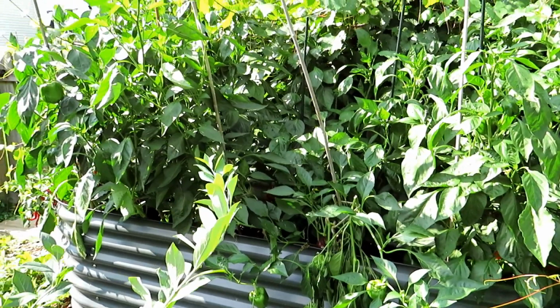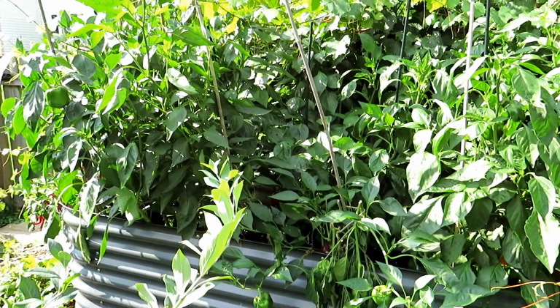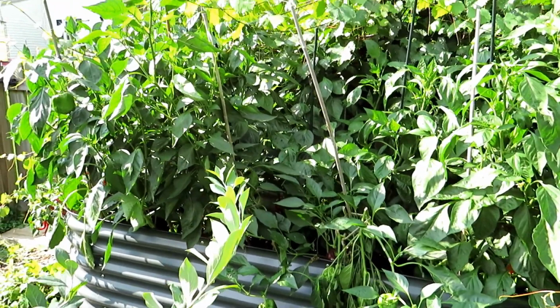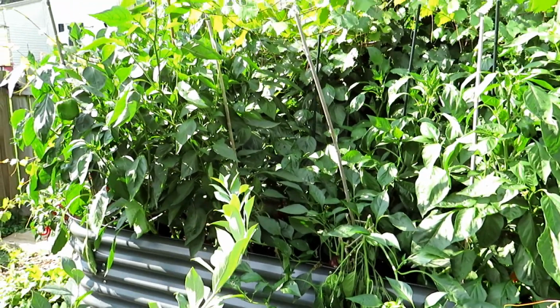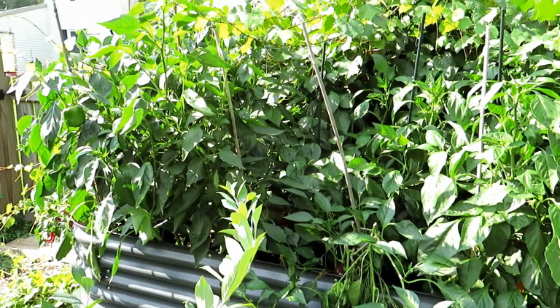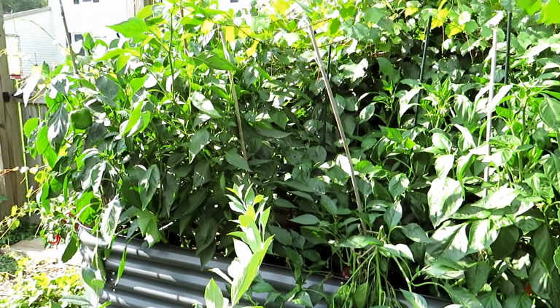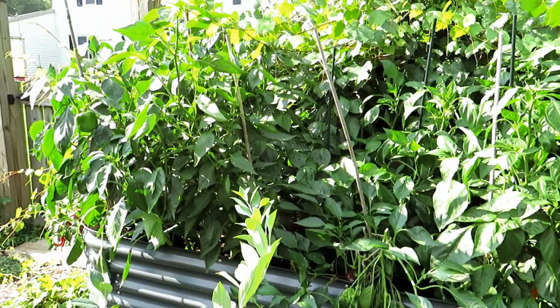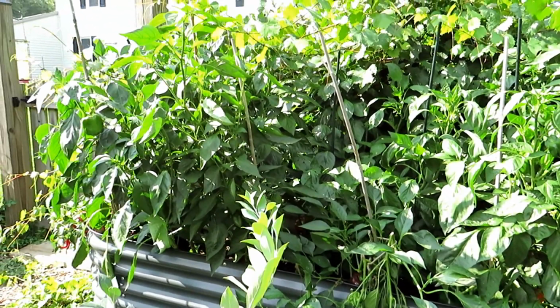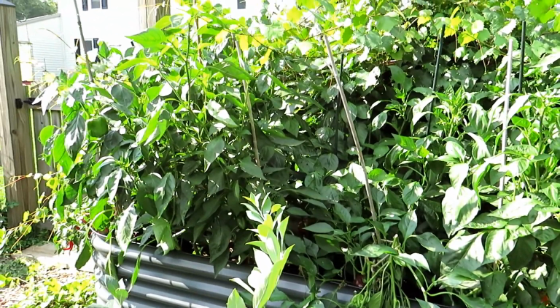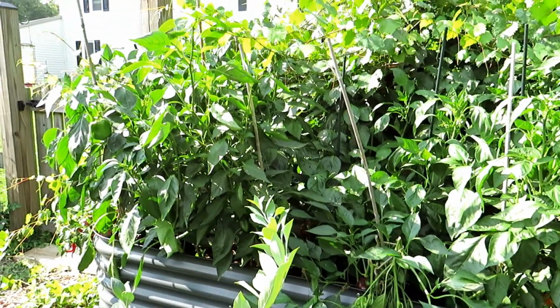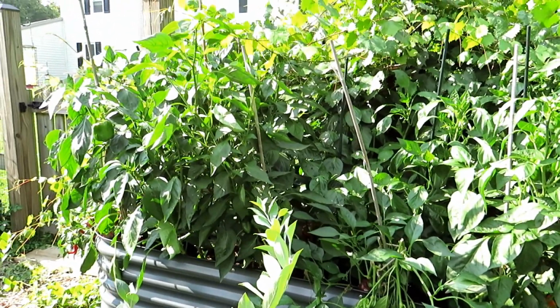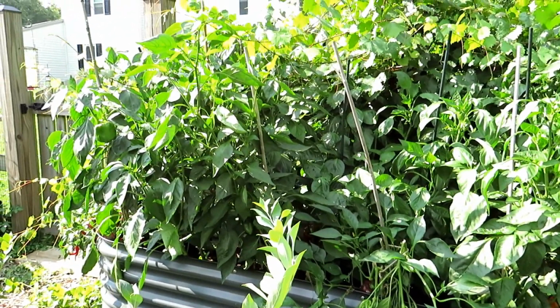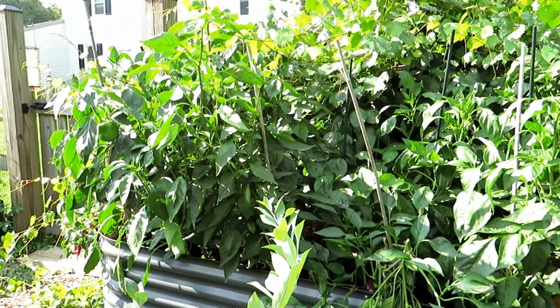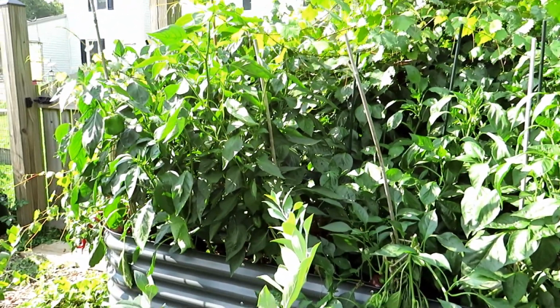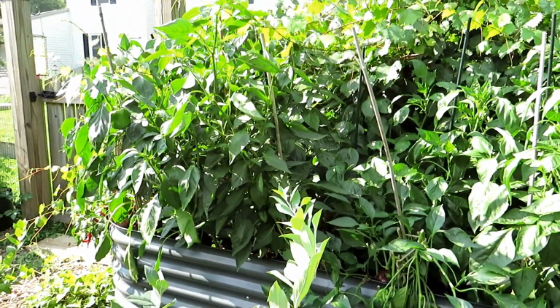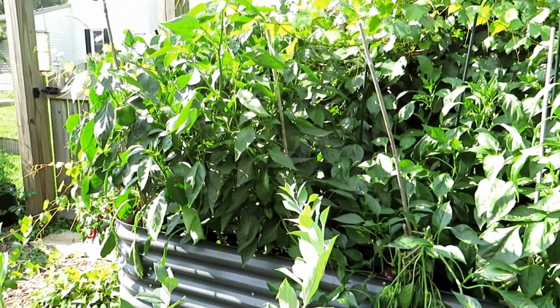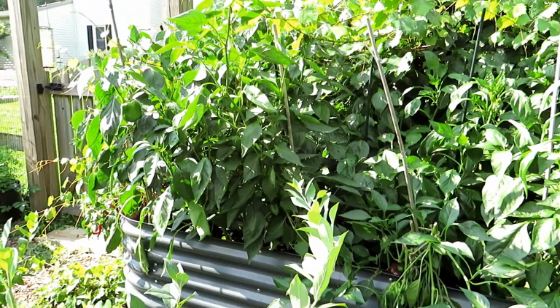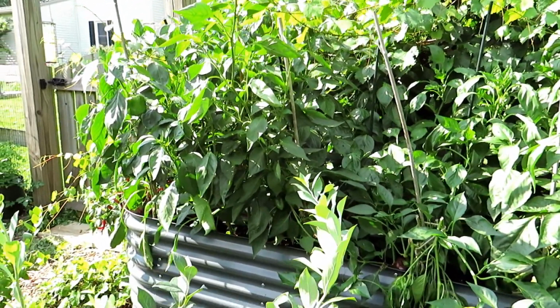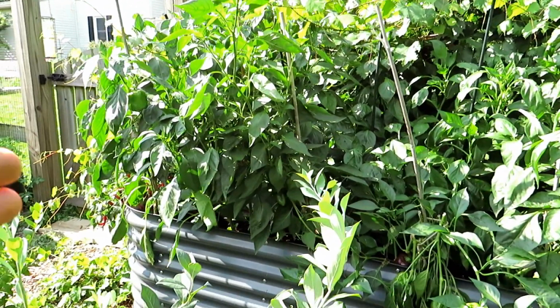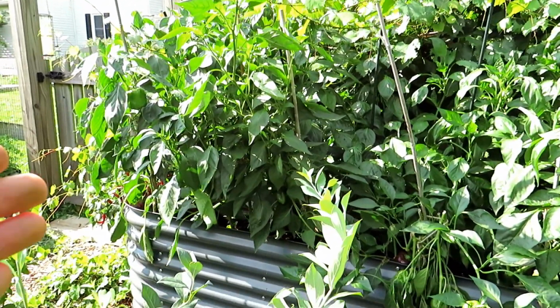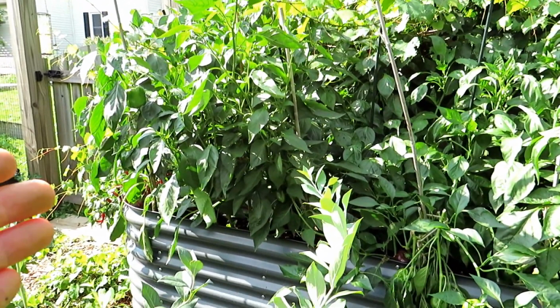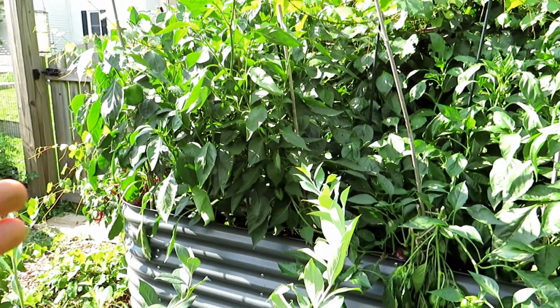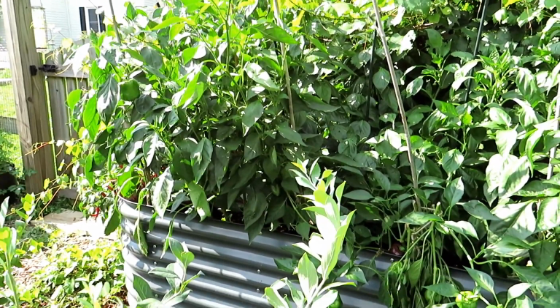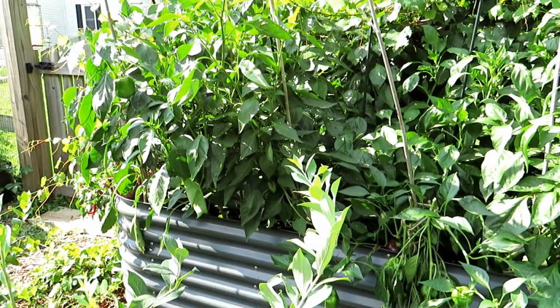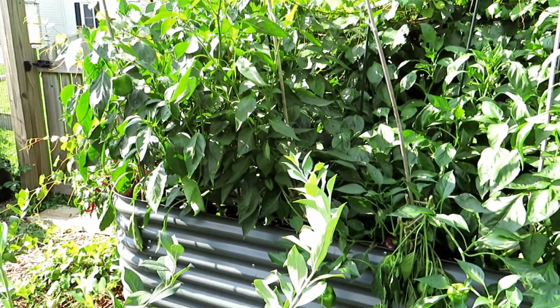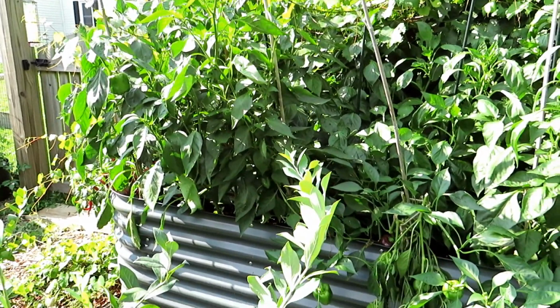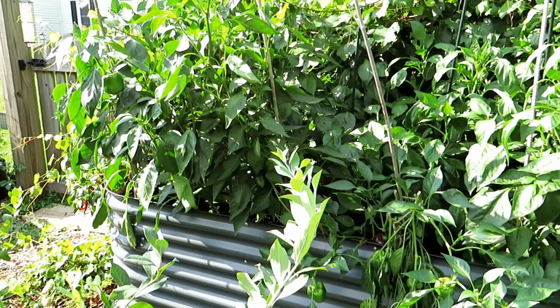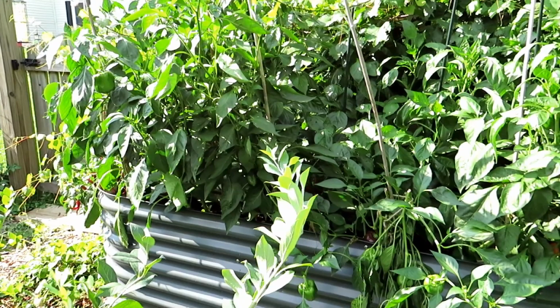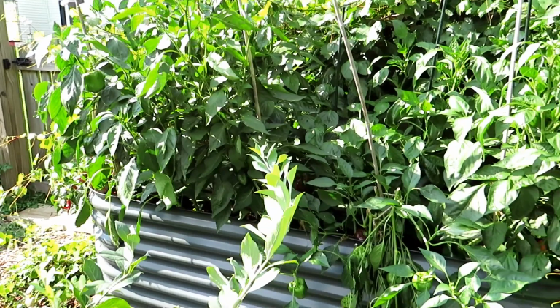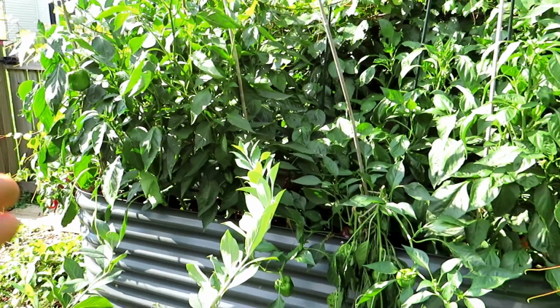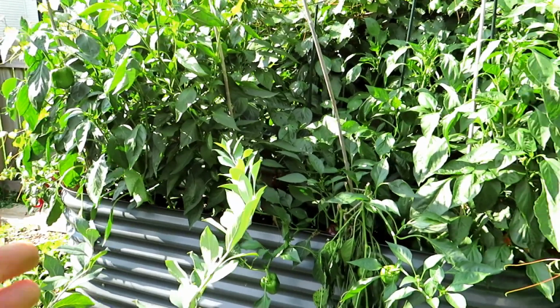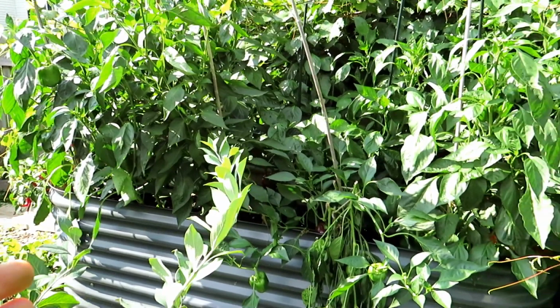Bell peppers can be a little bit finicky. These are awesome plants and they are in a Vijaga metal bed.